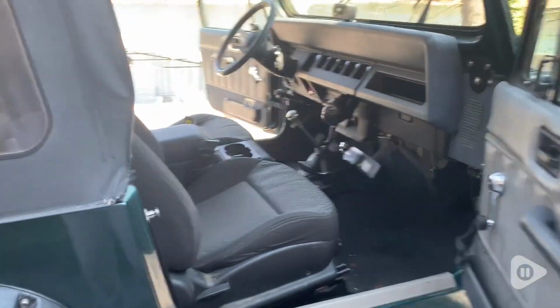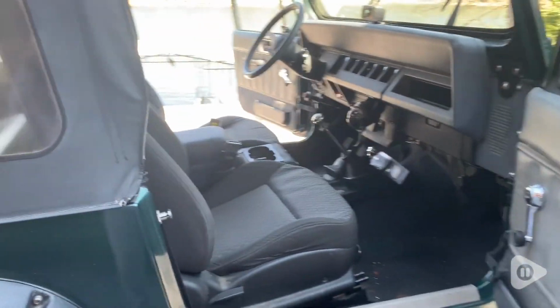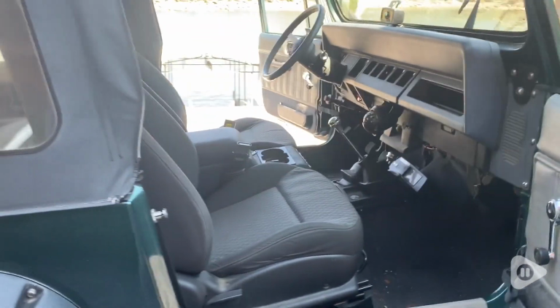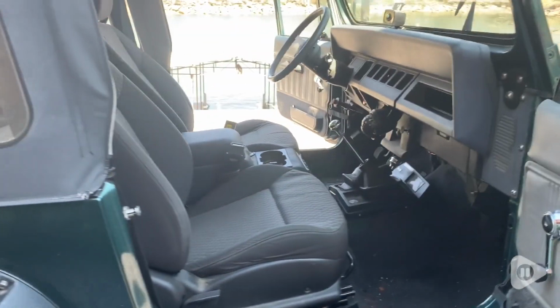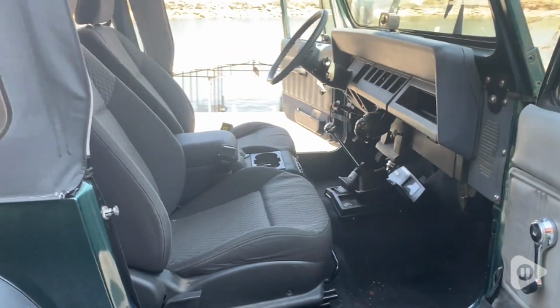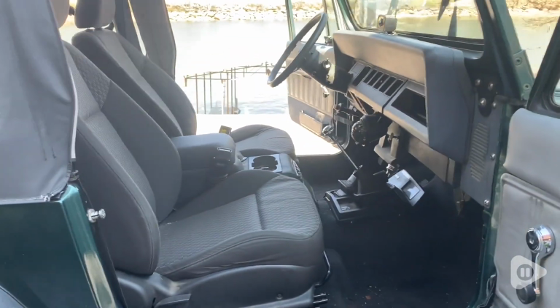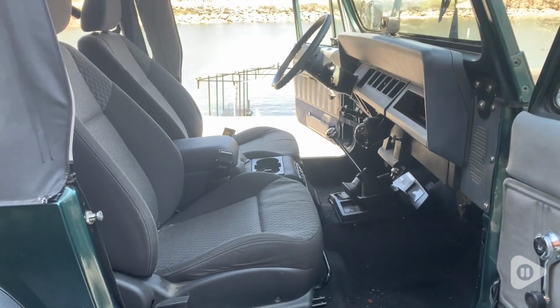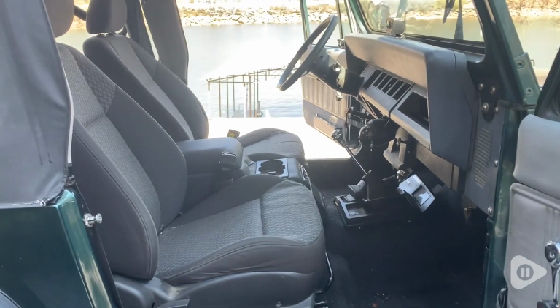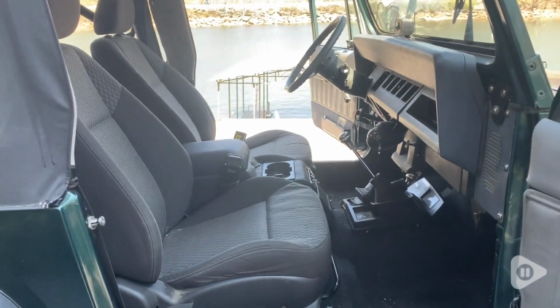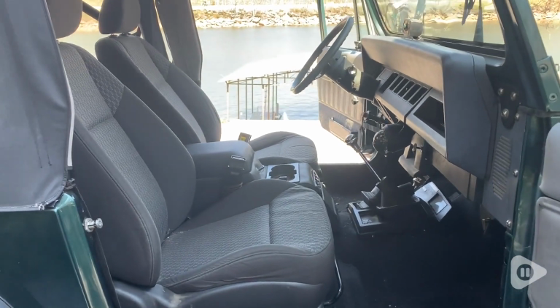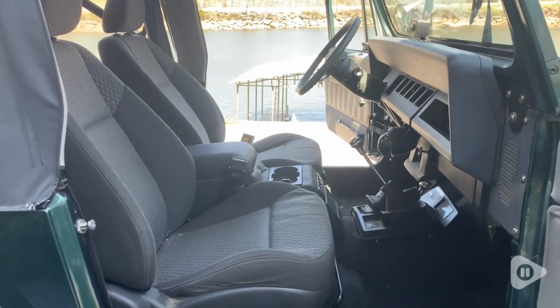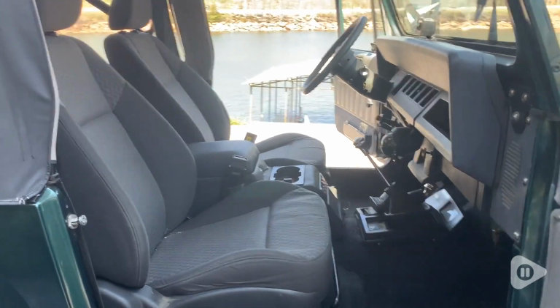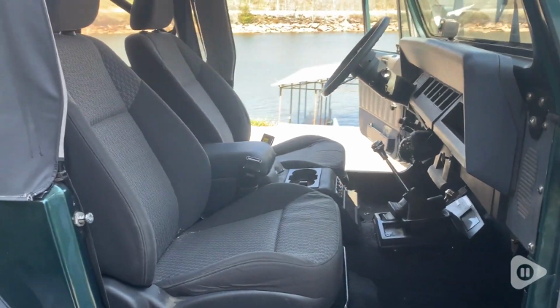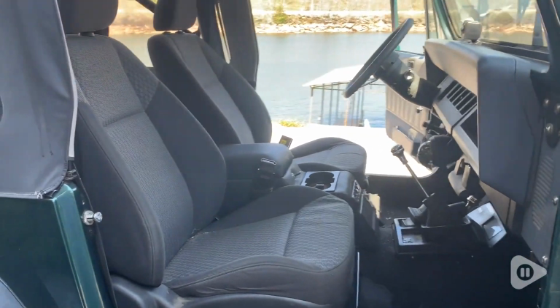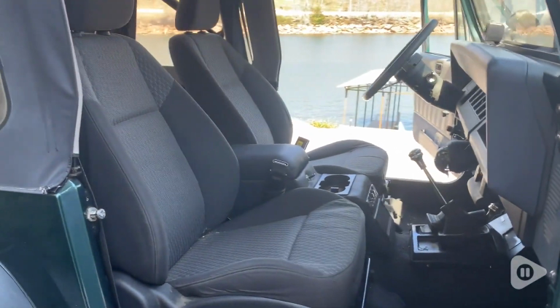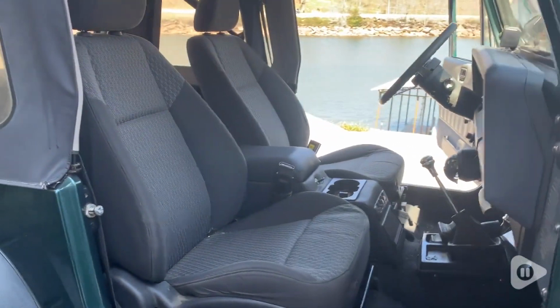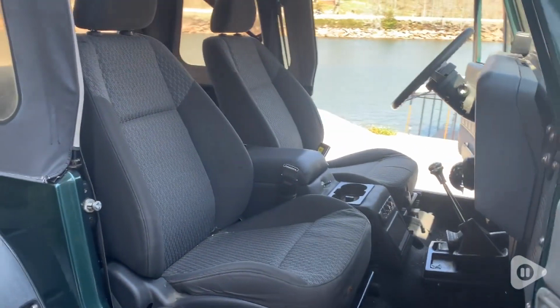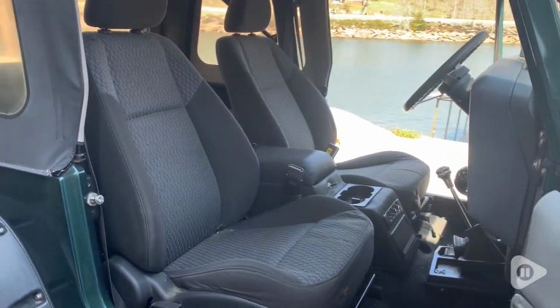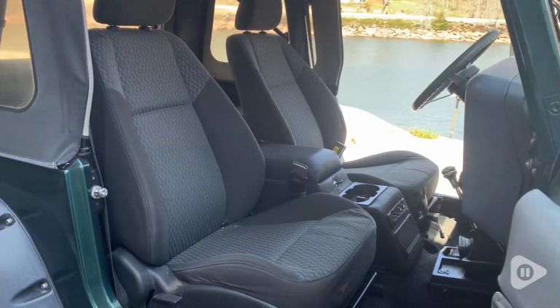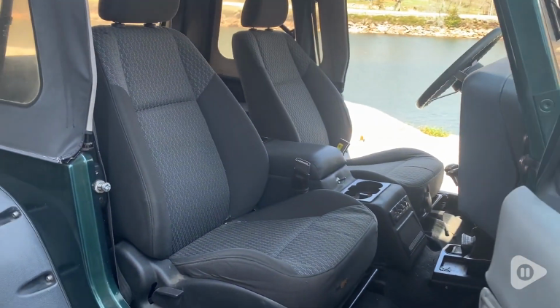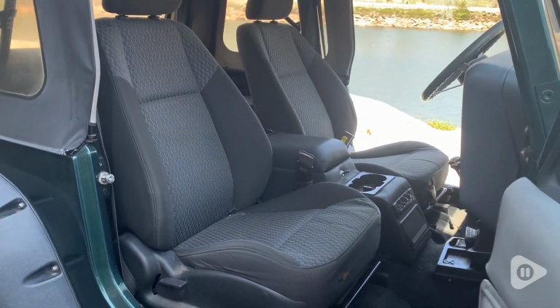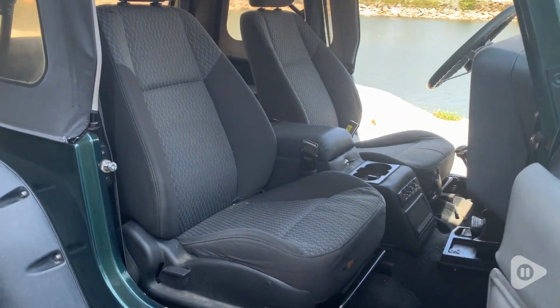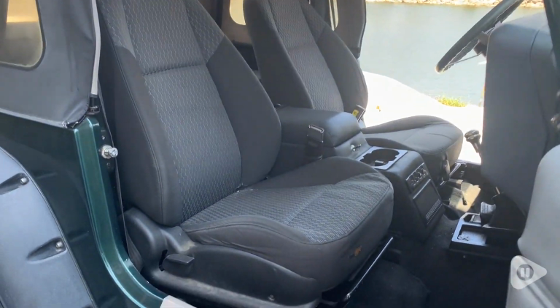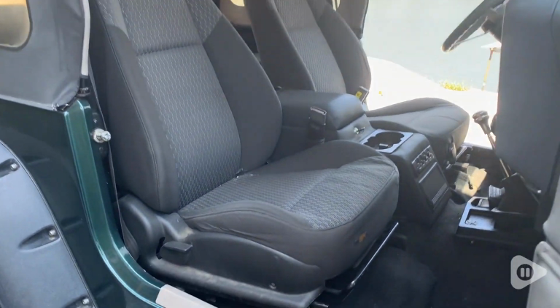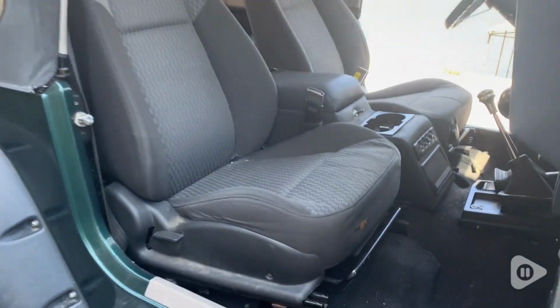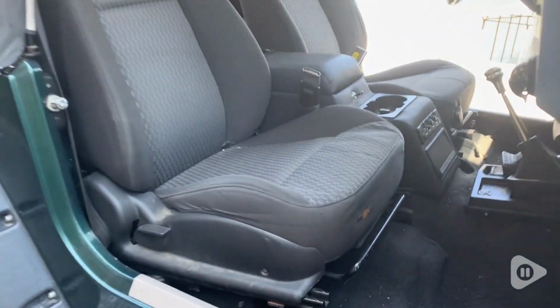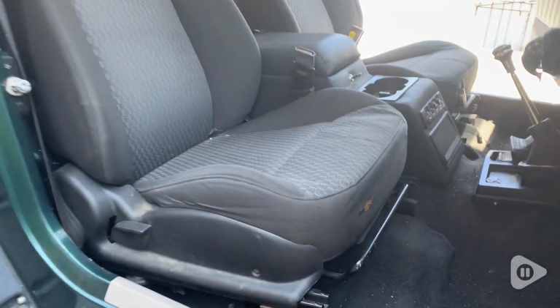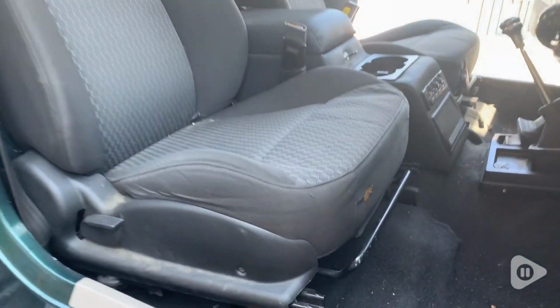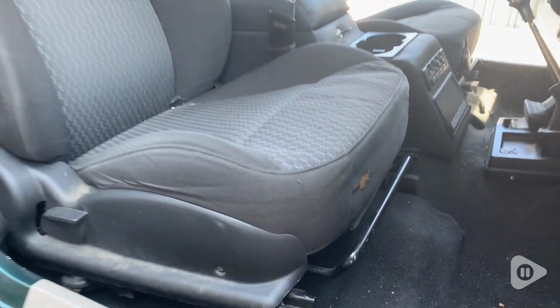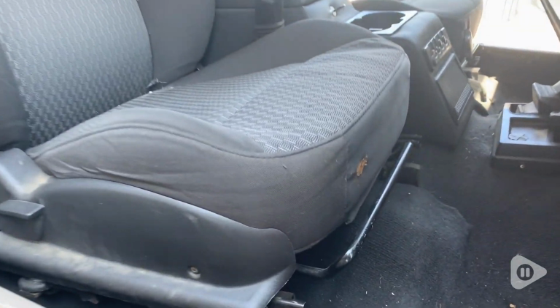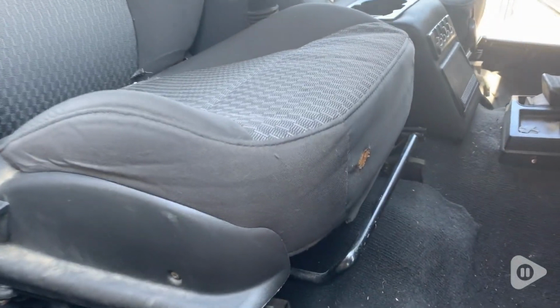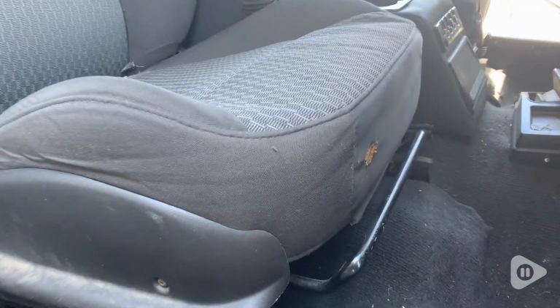So these are our old seats — very blah and basic with holes in them. They look so bad.